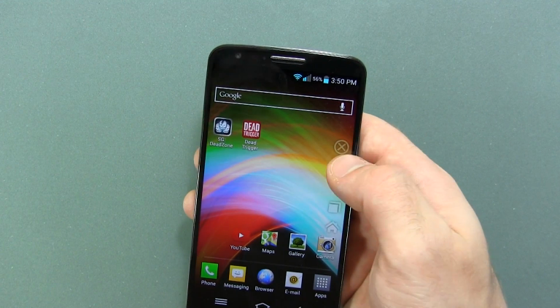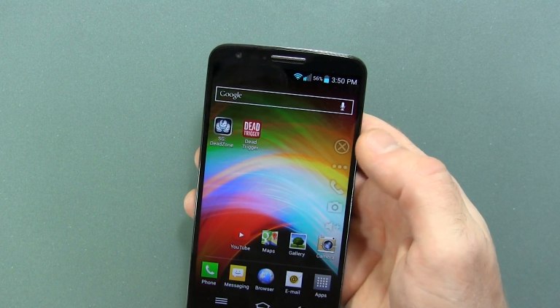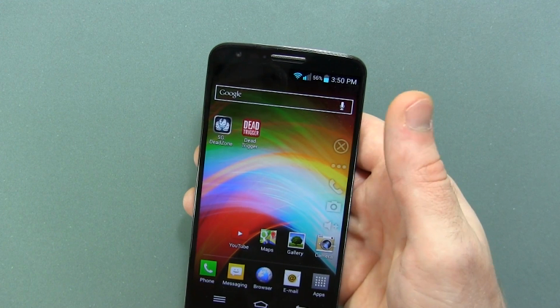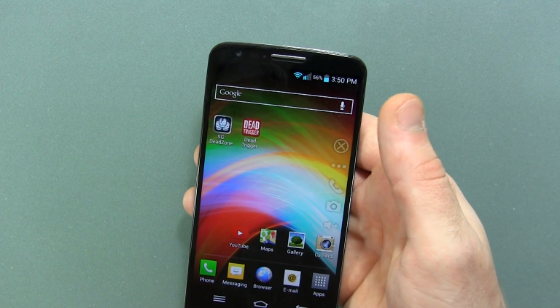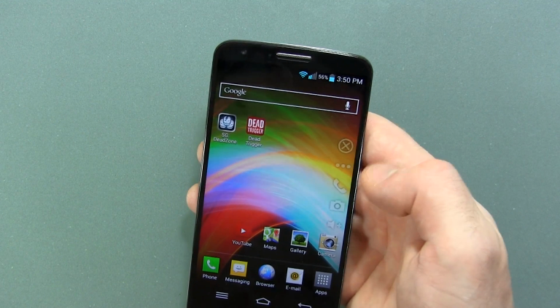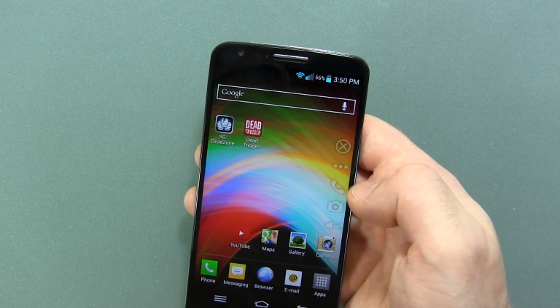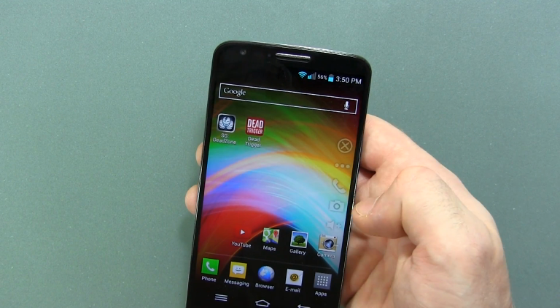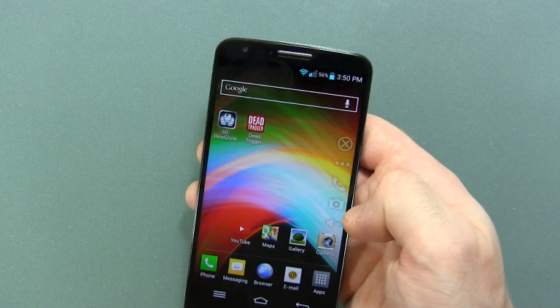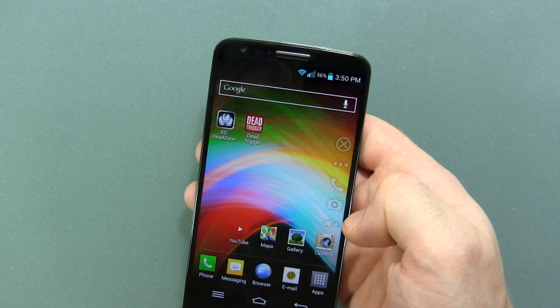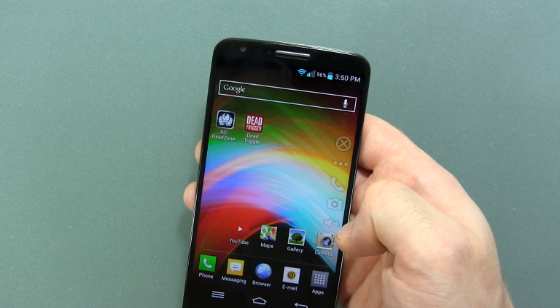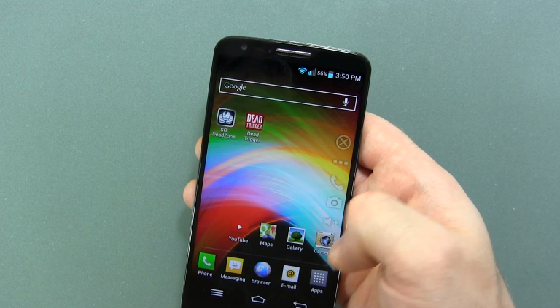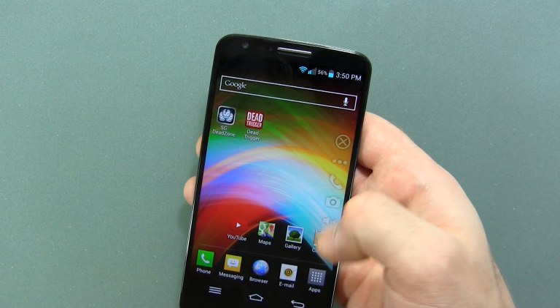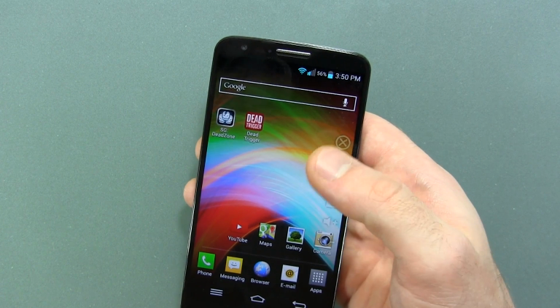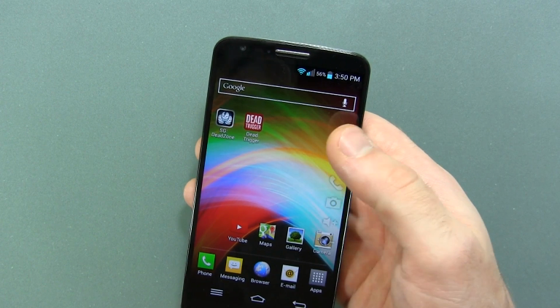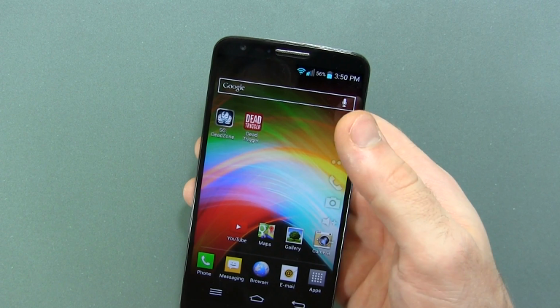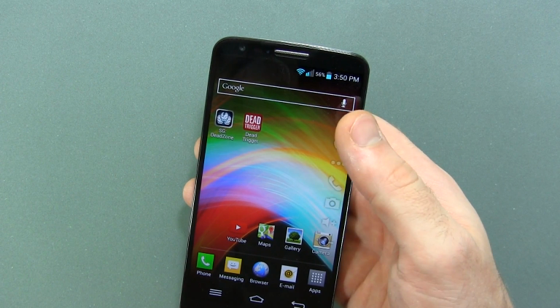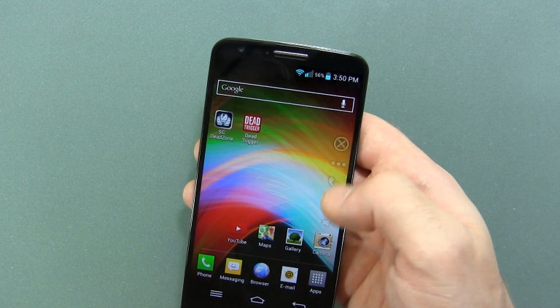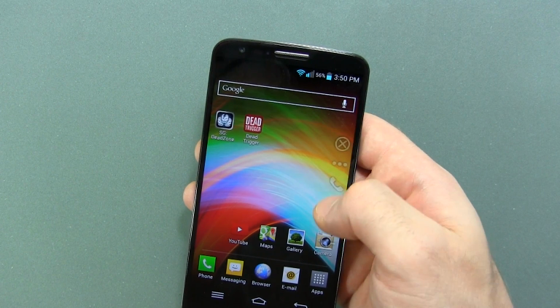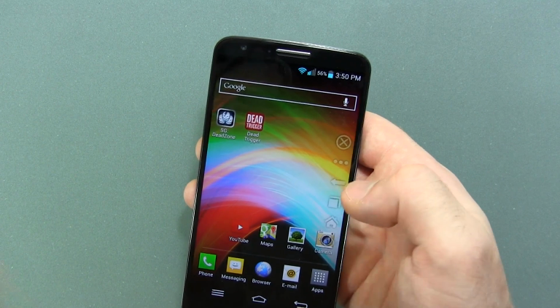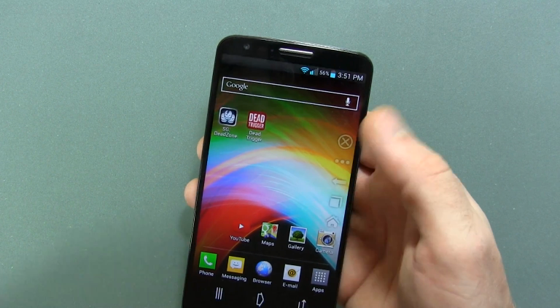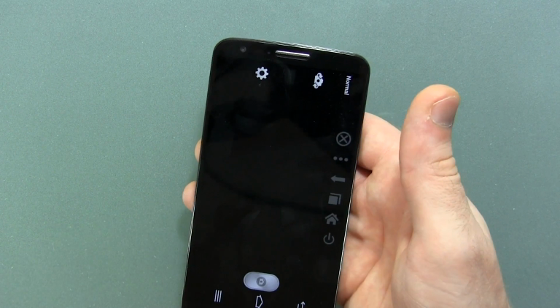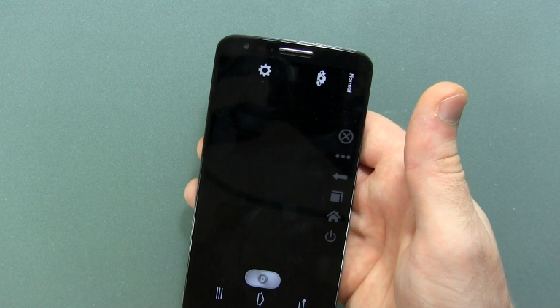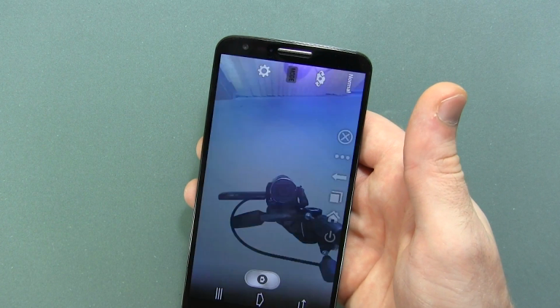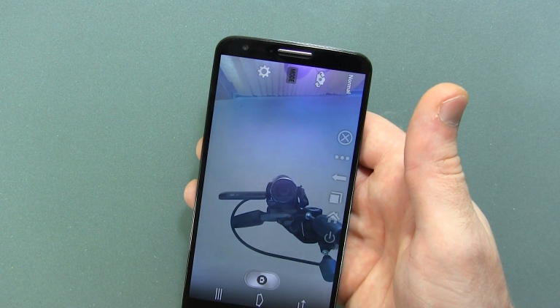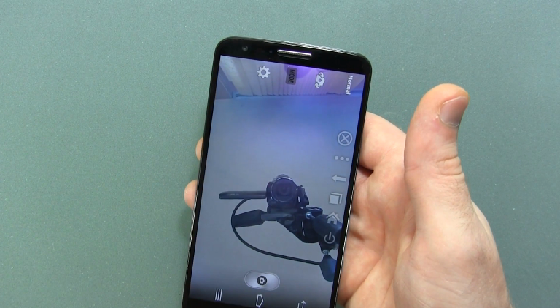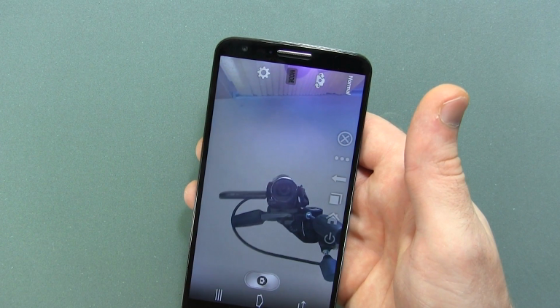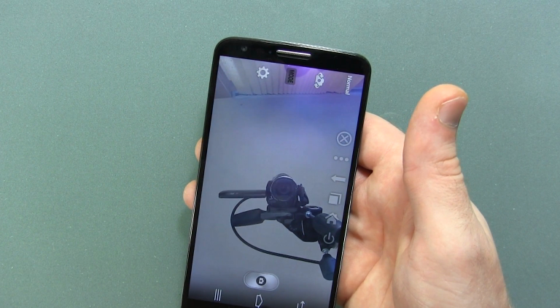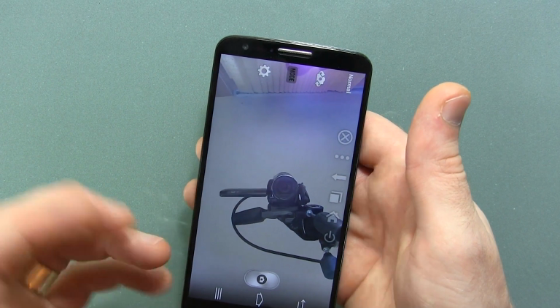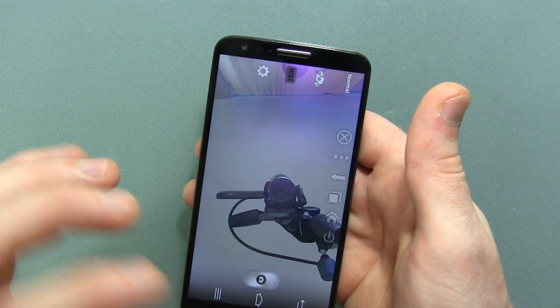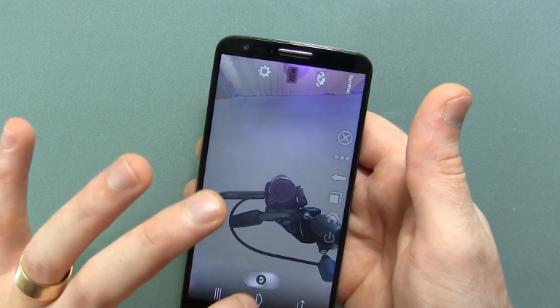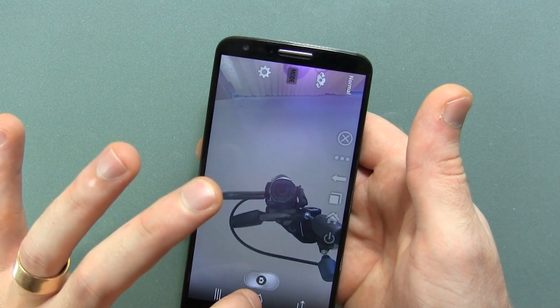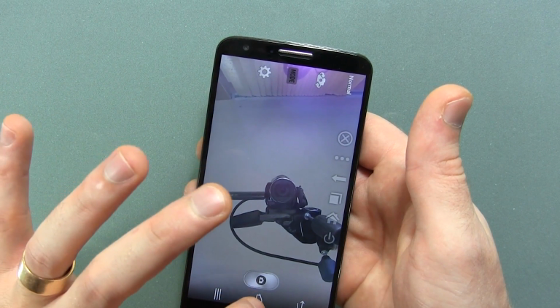Then I click the overflow — we've got phone, camera, volume up, and volume down. Clicking into the camera application, there it is.